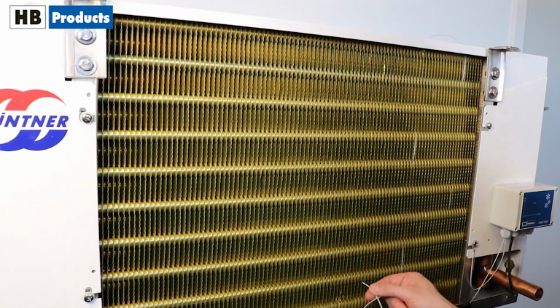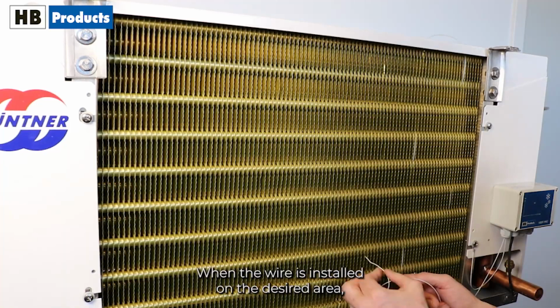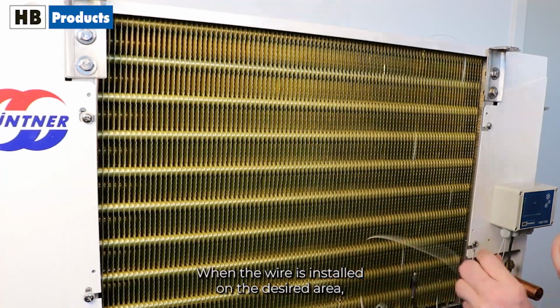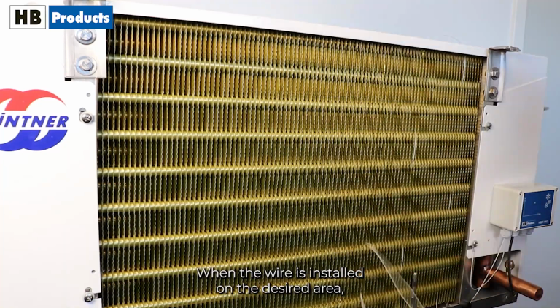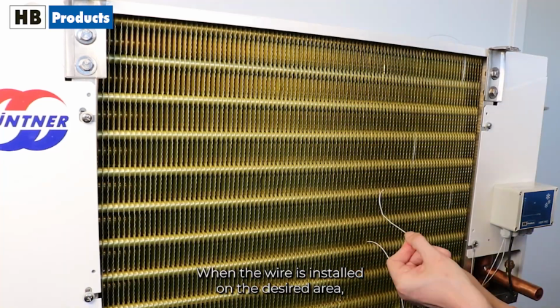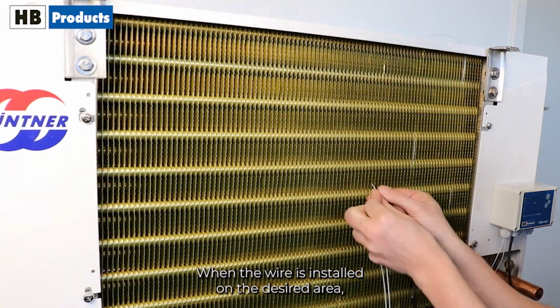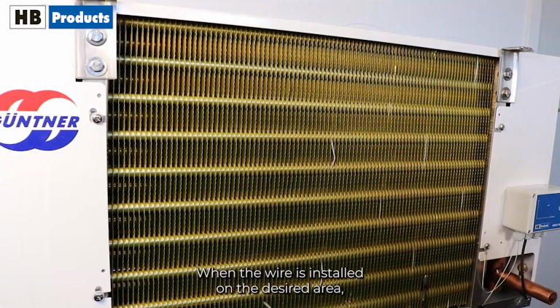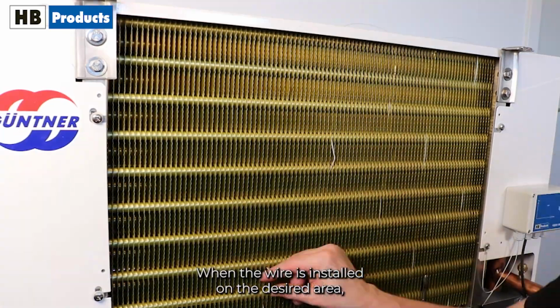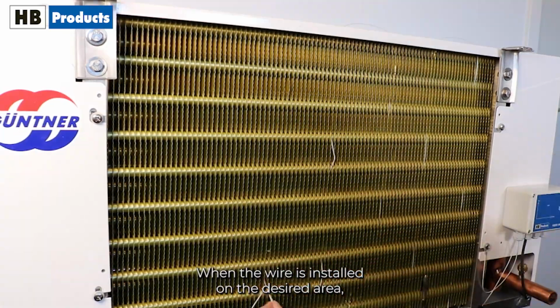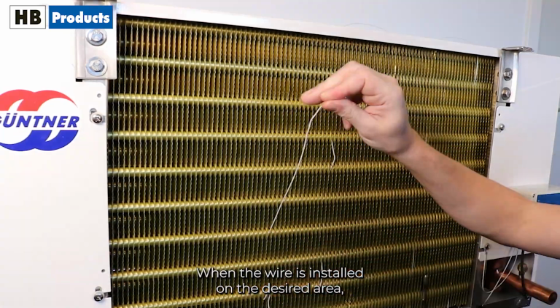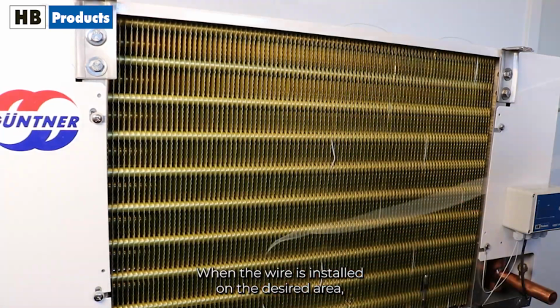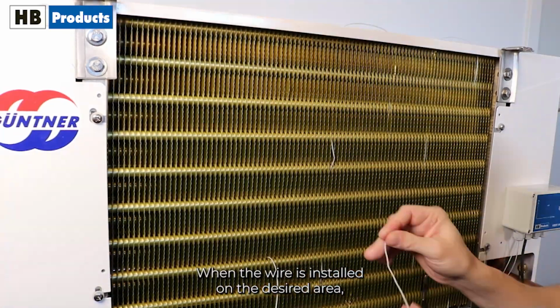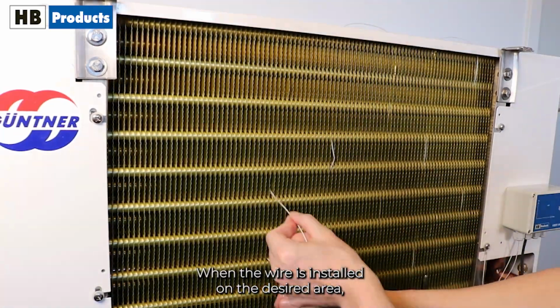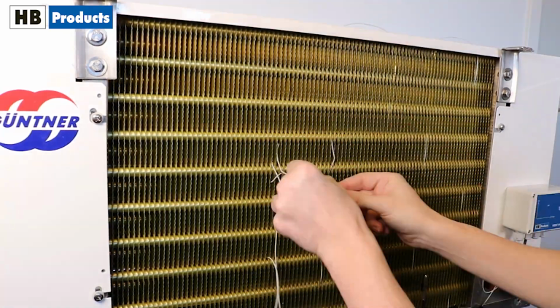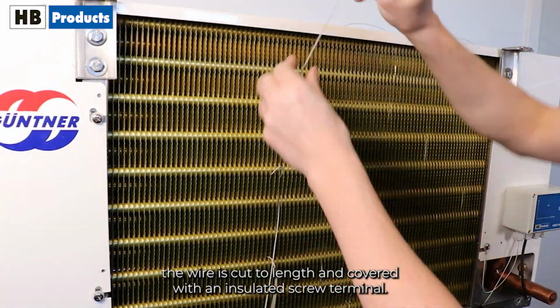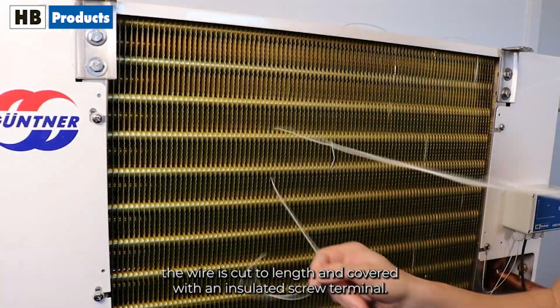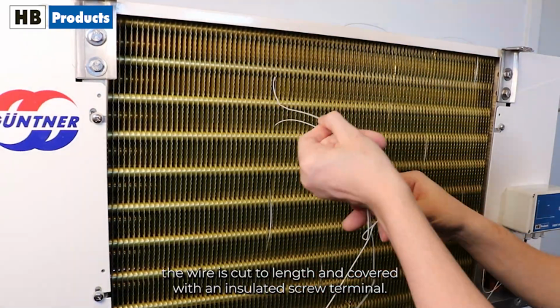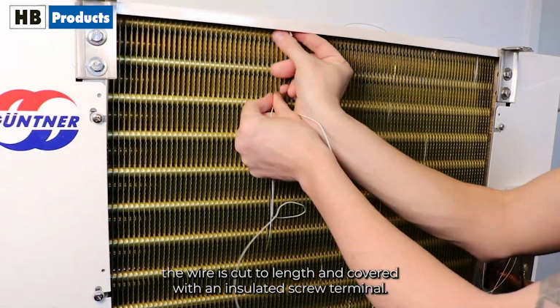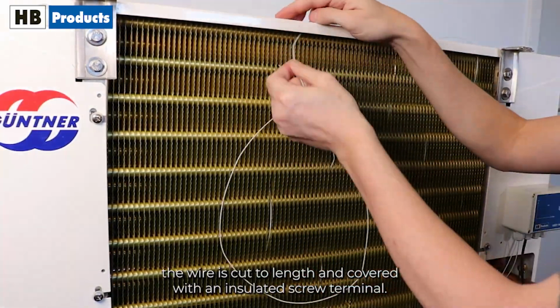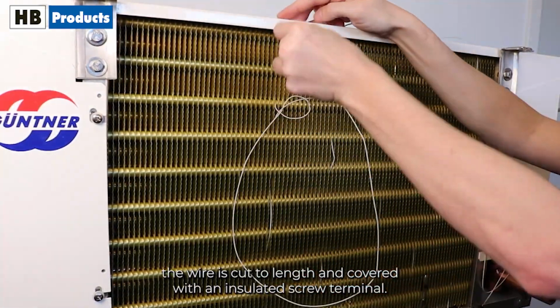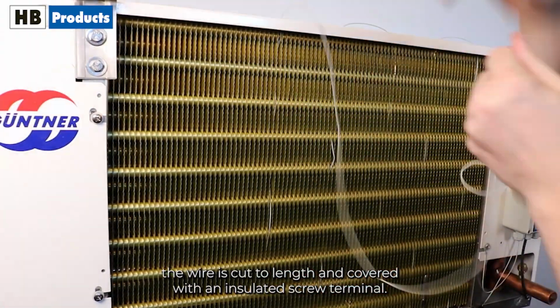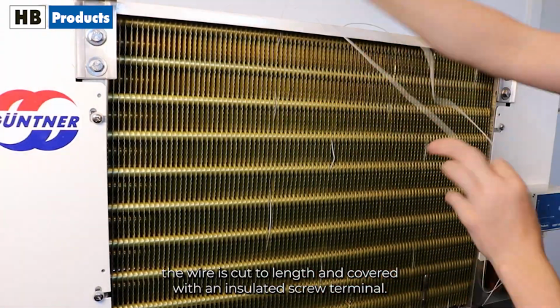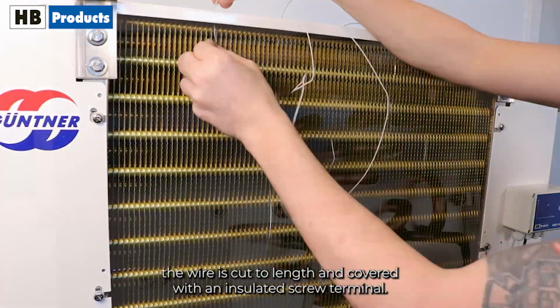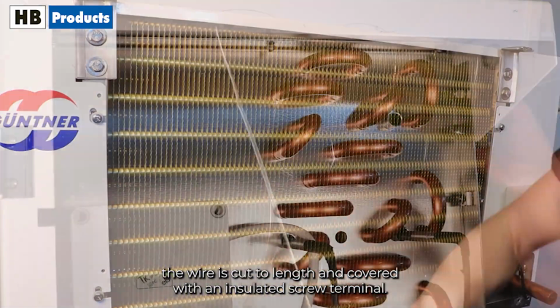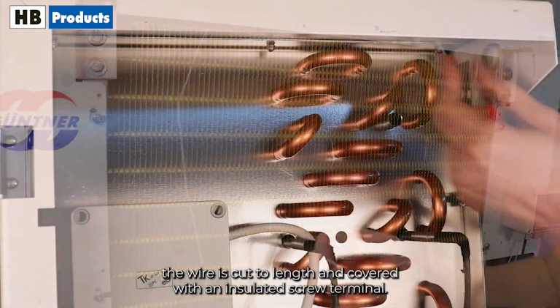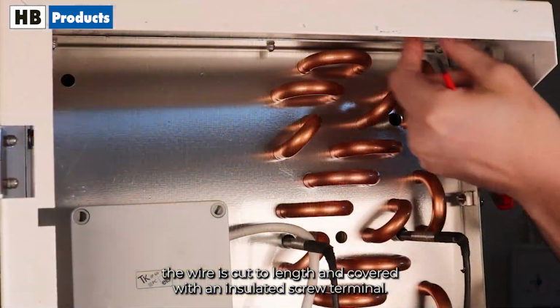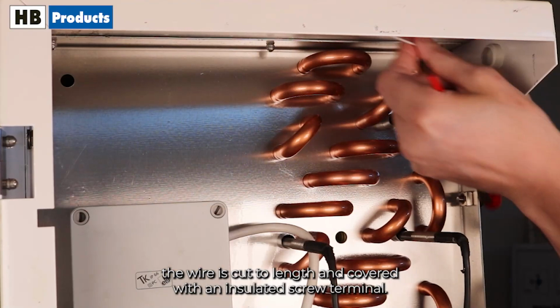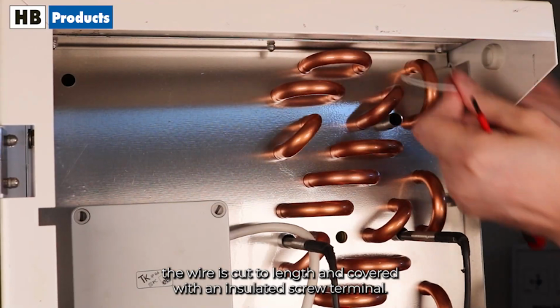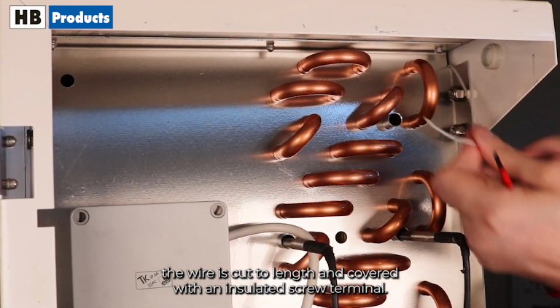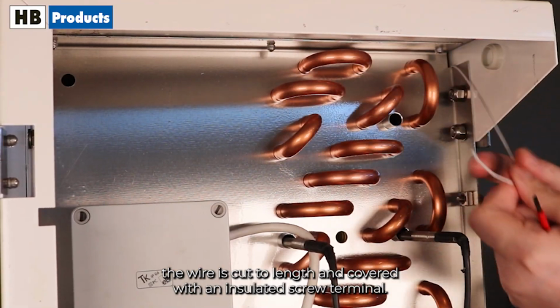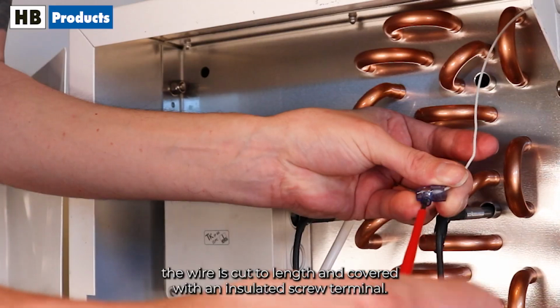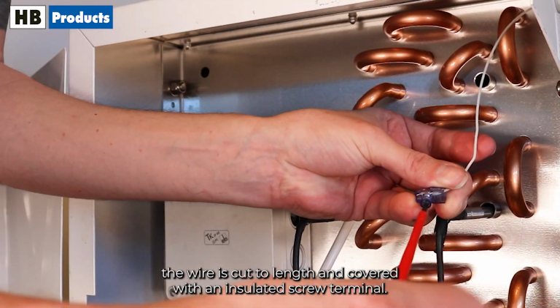When the wire is installed on the desired area, the wire is cut to length and covered with an insulated screw terminal.